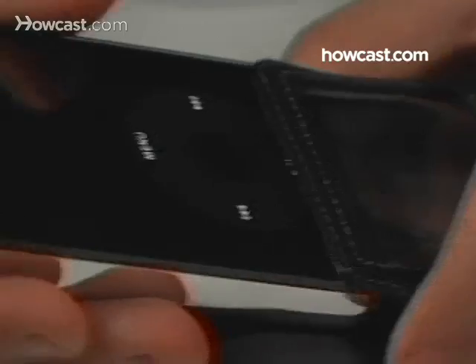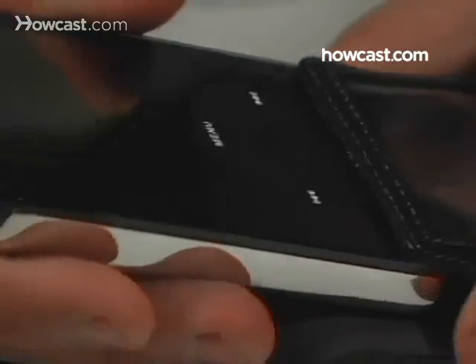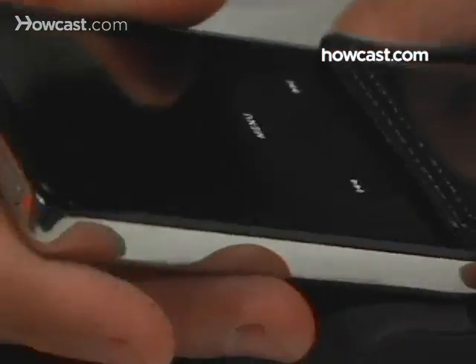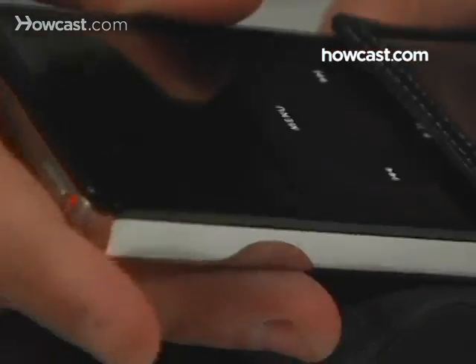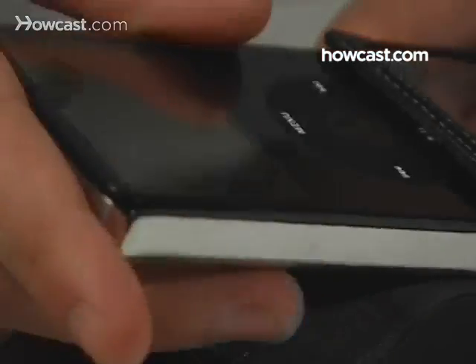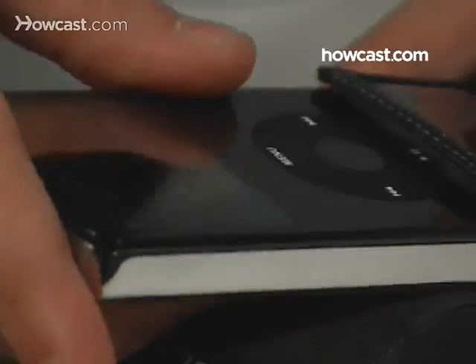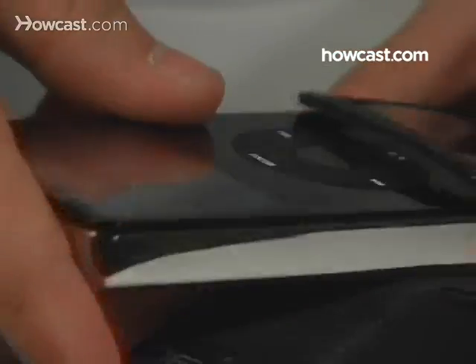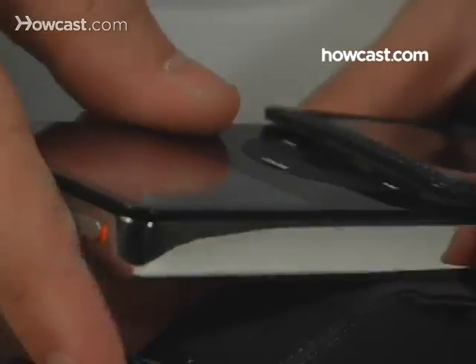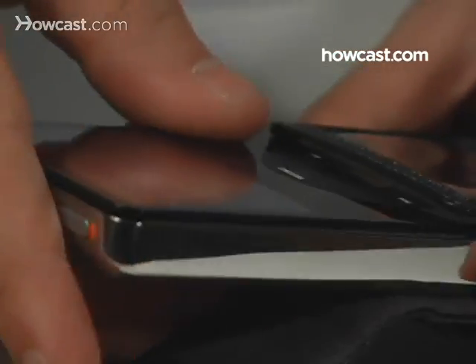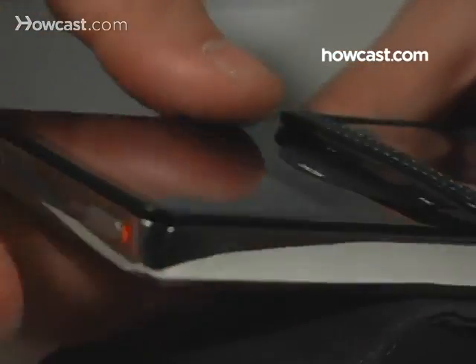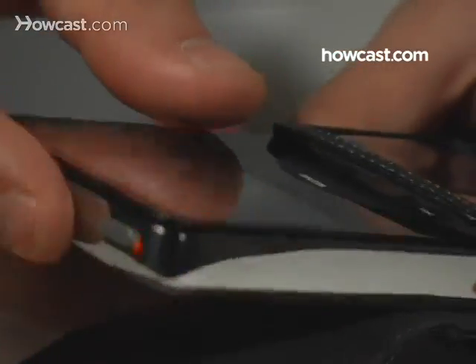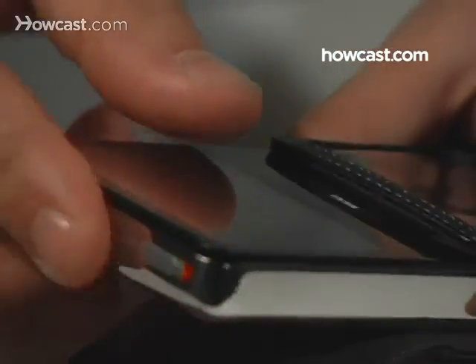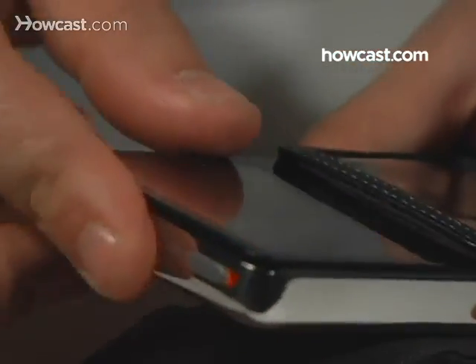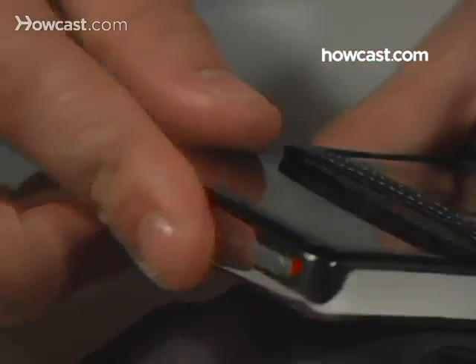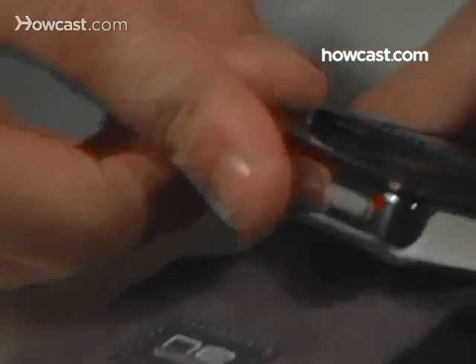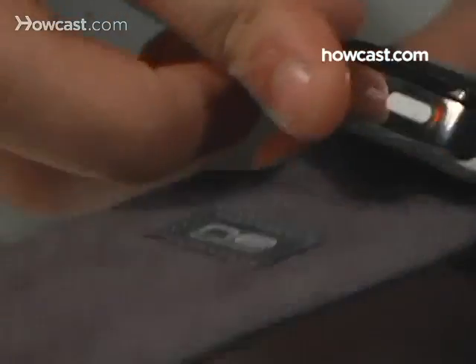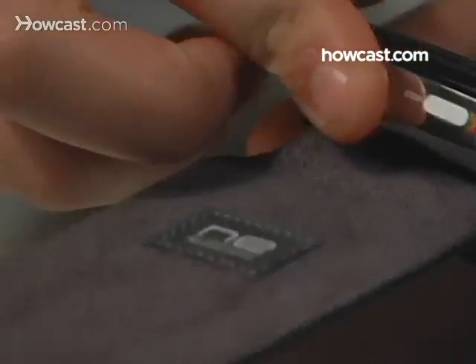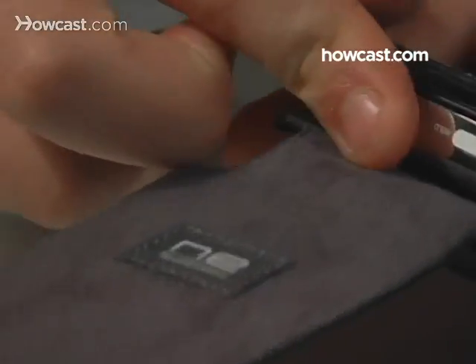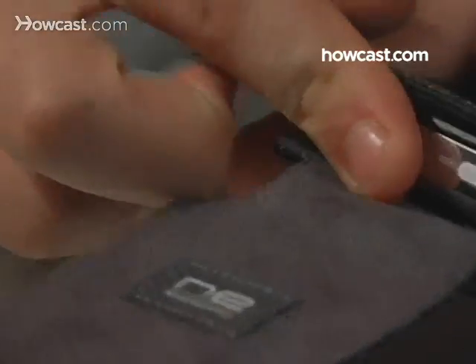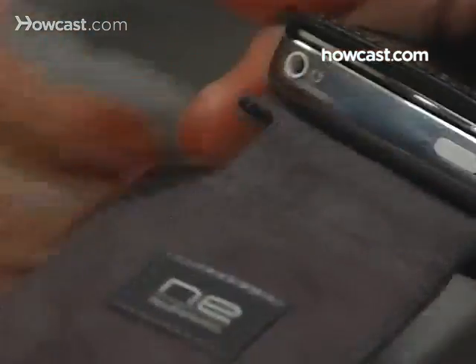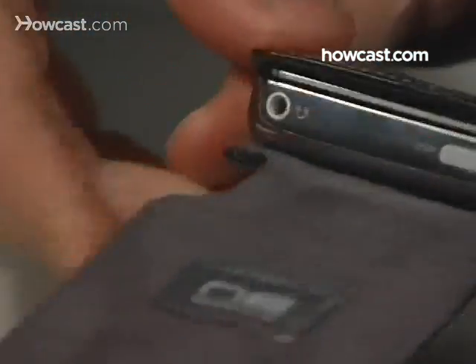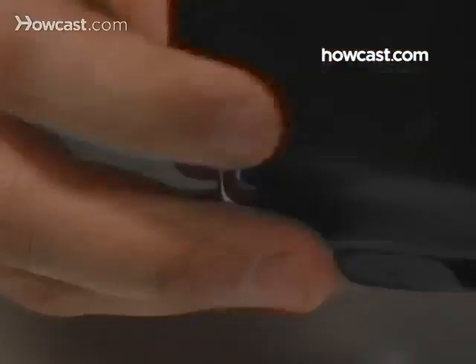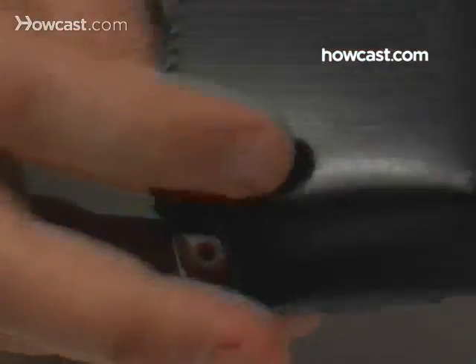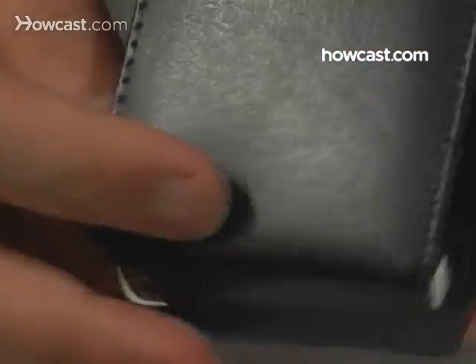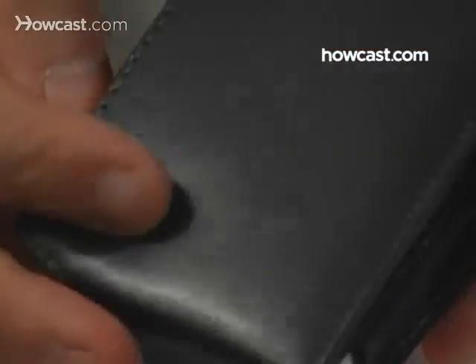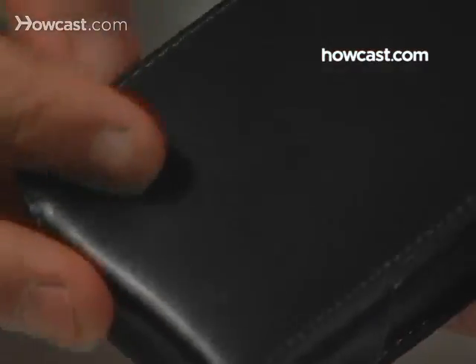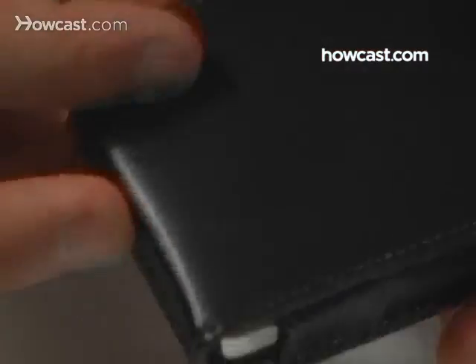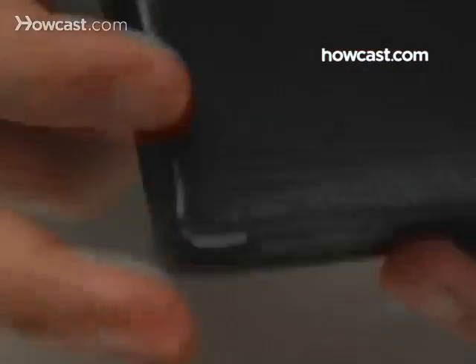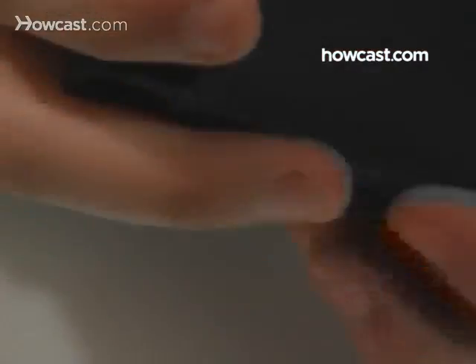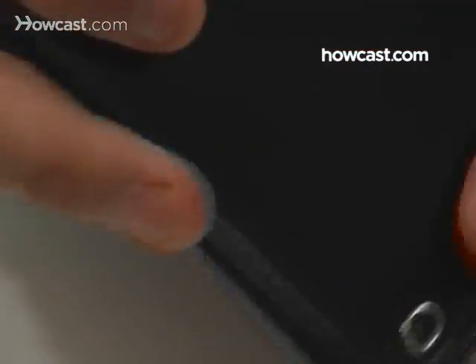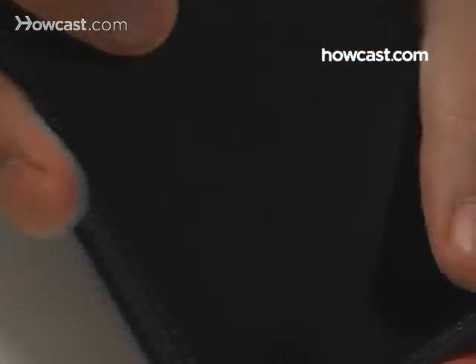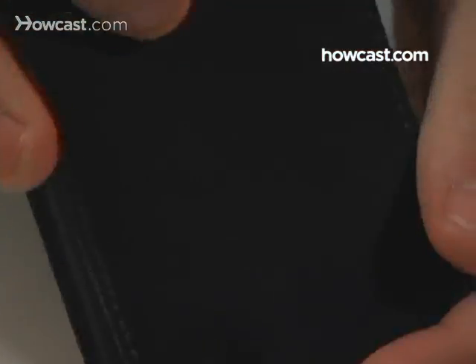Step 6: Keep your iPod dirt-free by purchasing and using an iPod case.